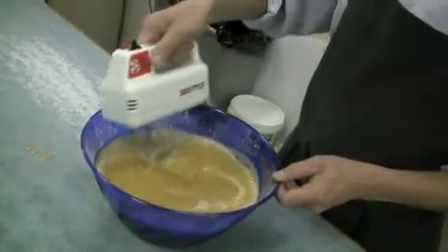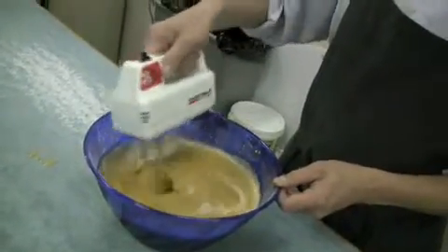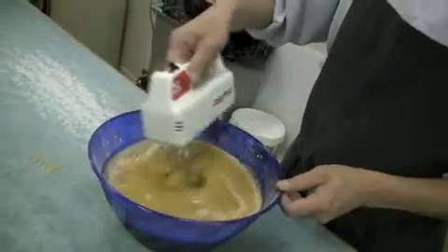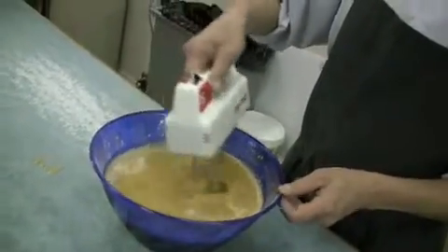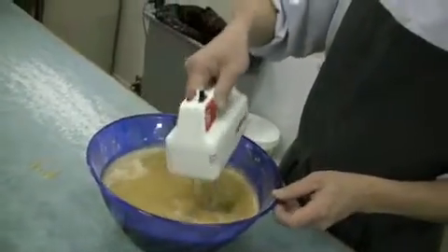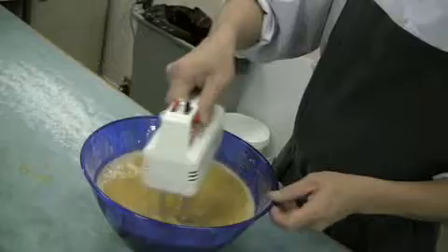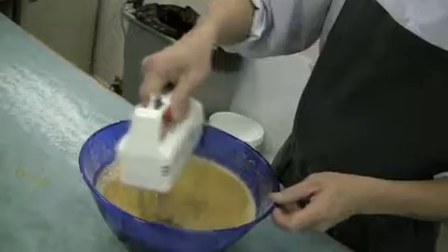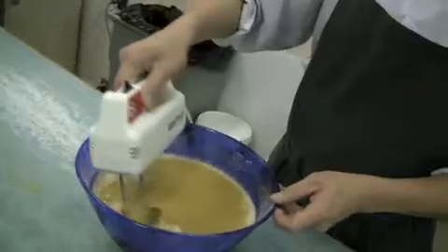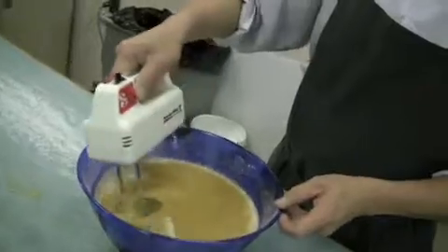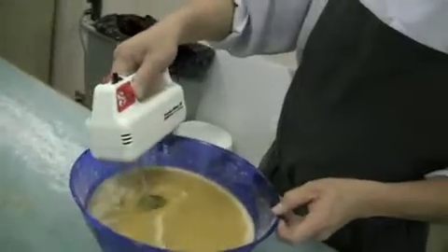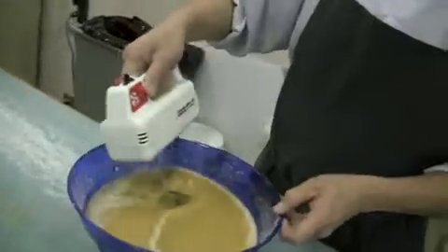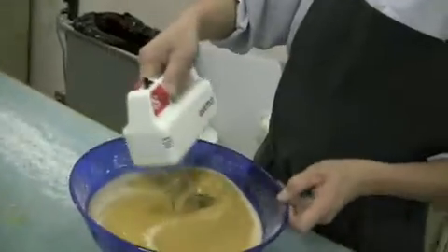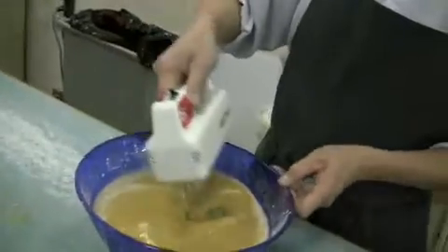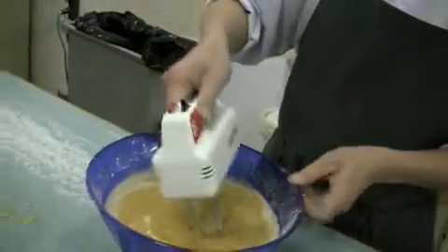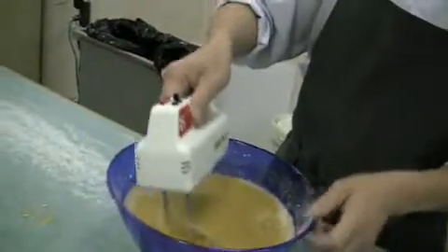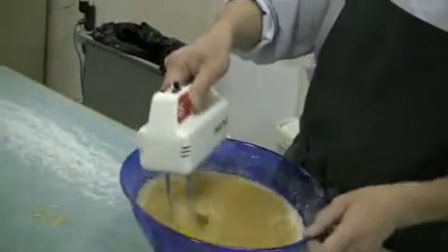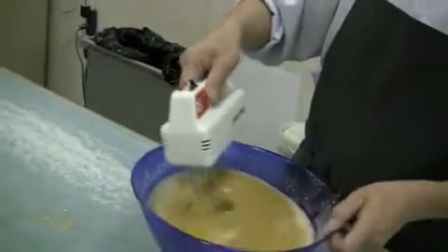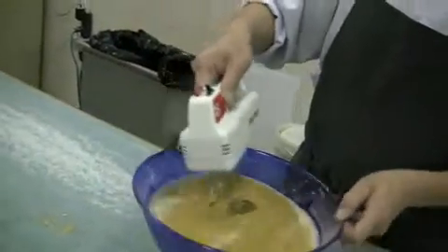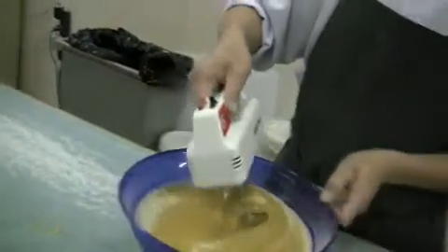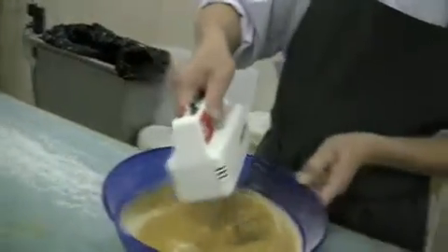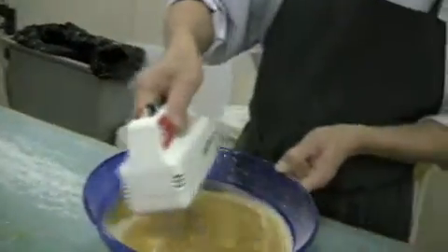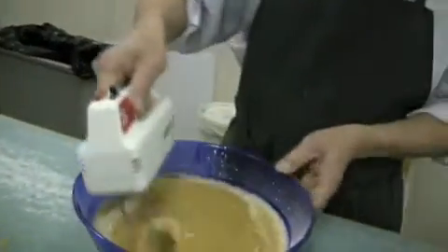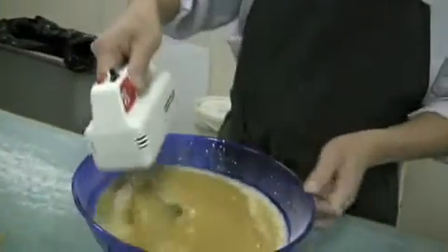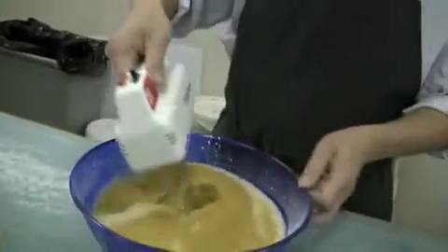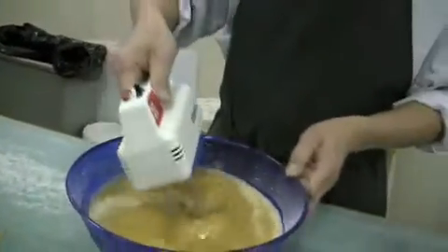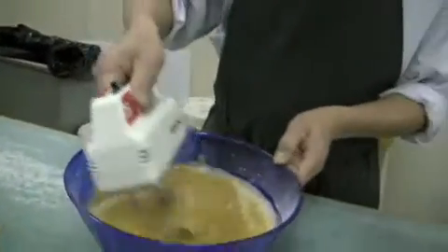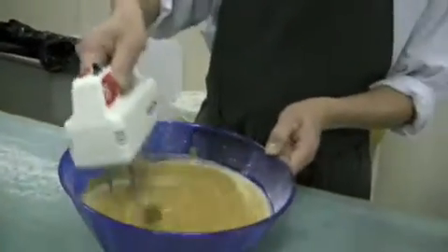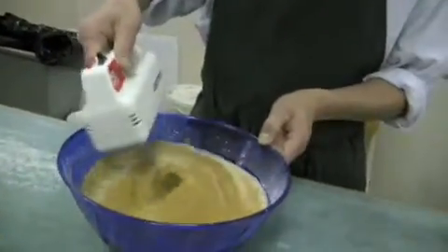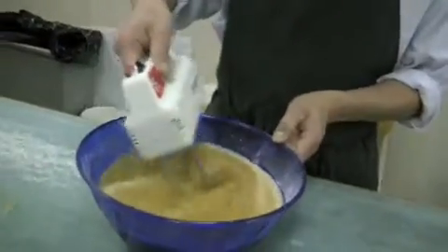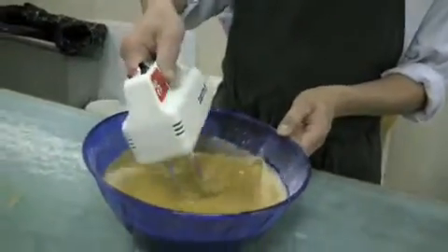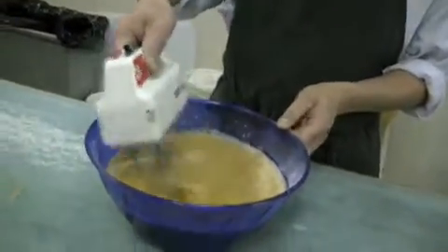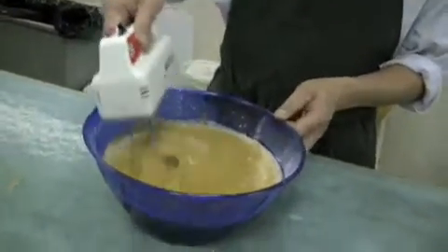It starts with the filling — a mixture of eggs, brown sugar, milk, spices, and of course pumpkin.